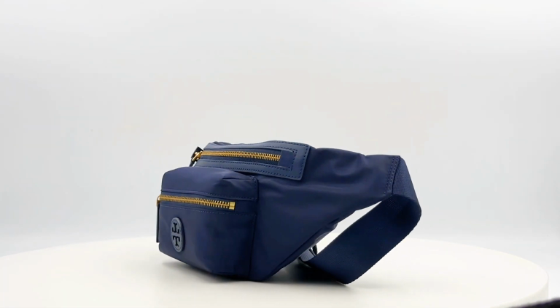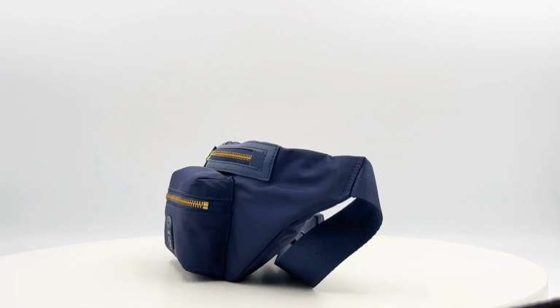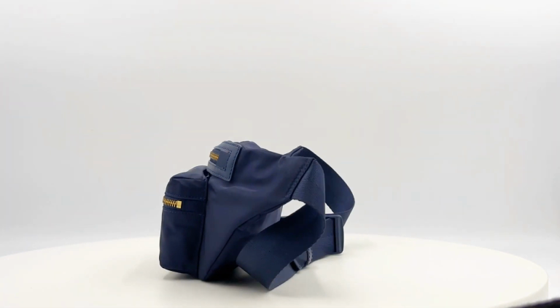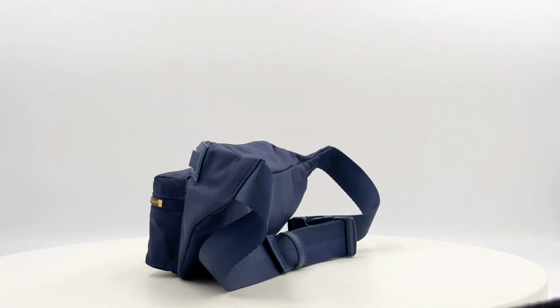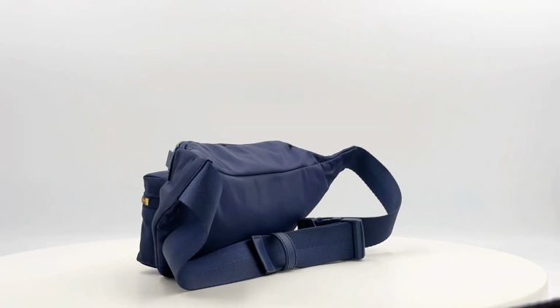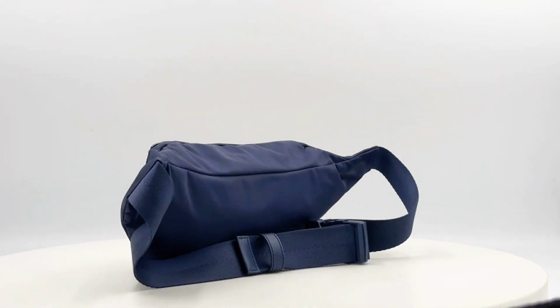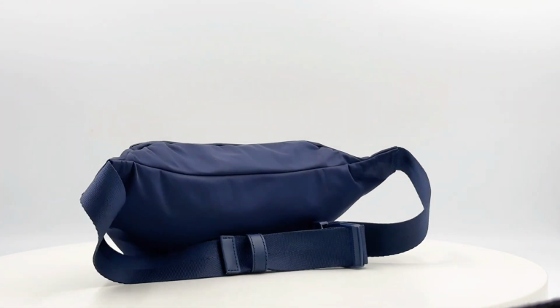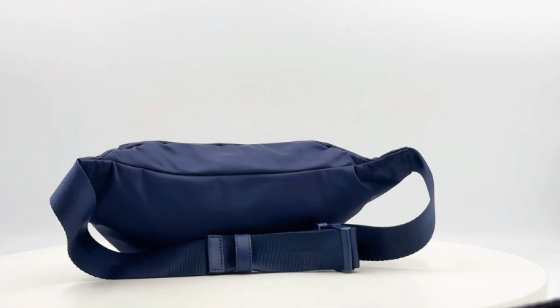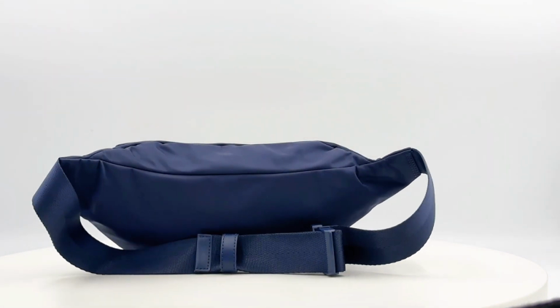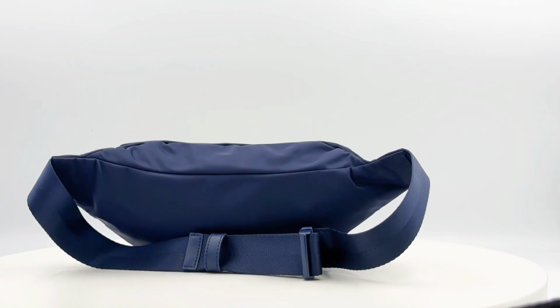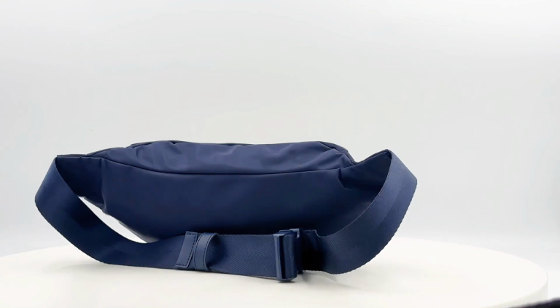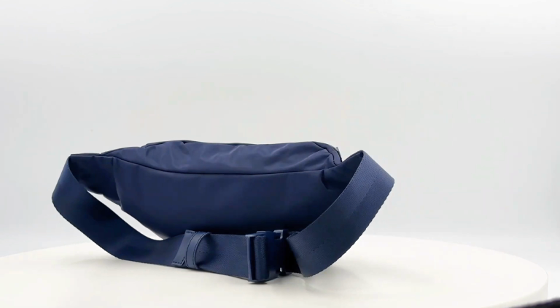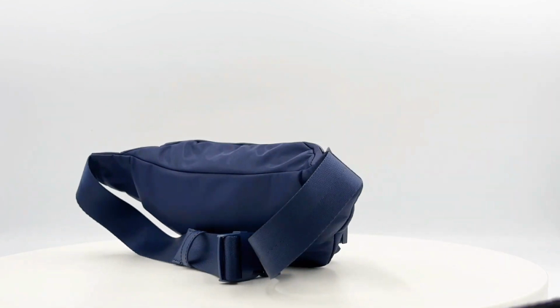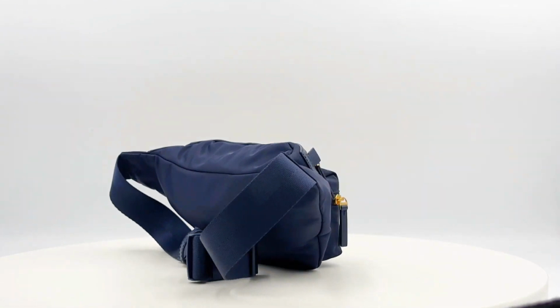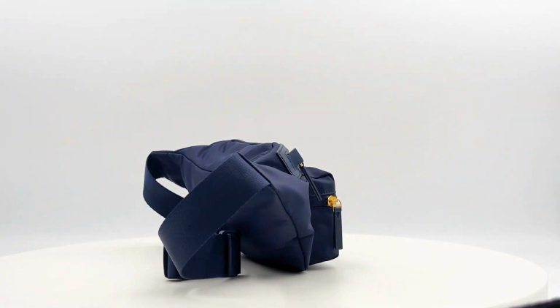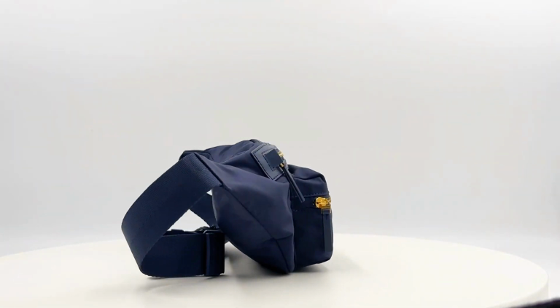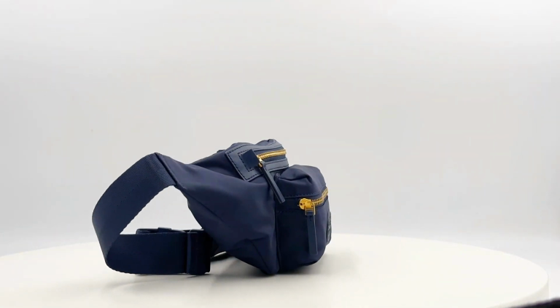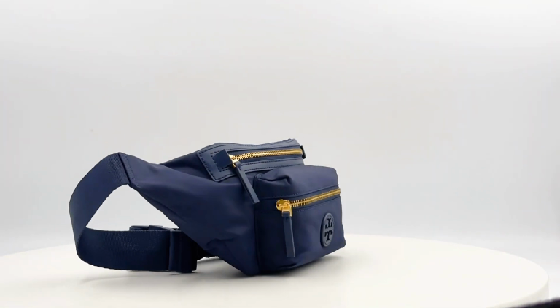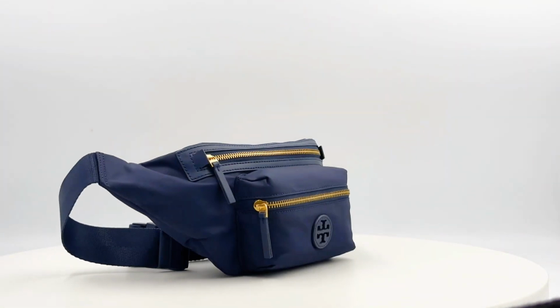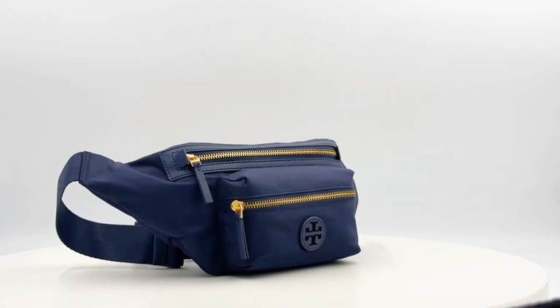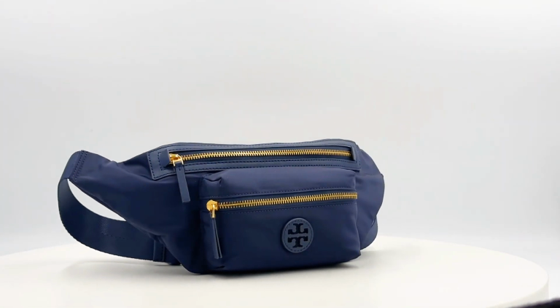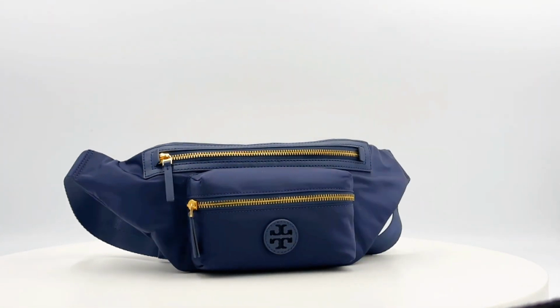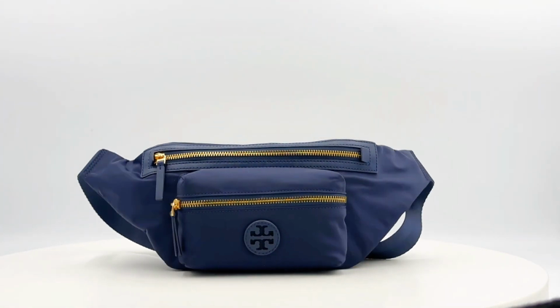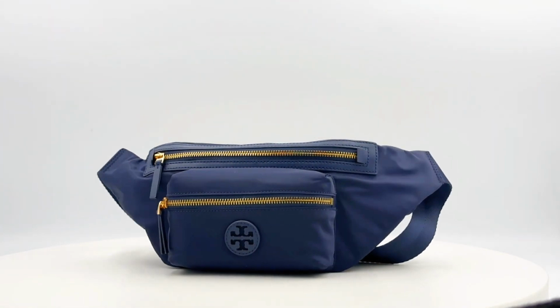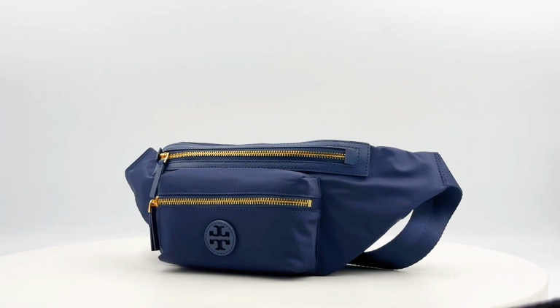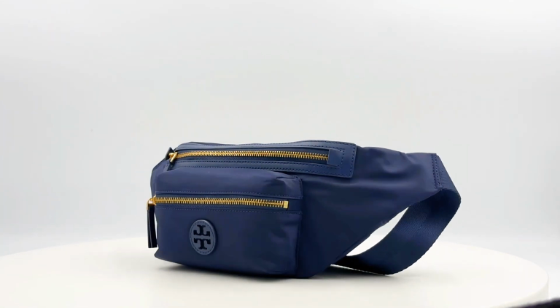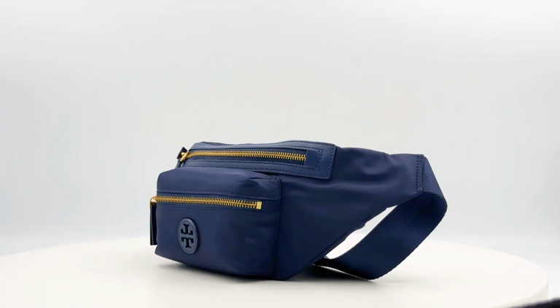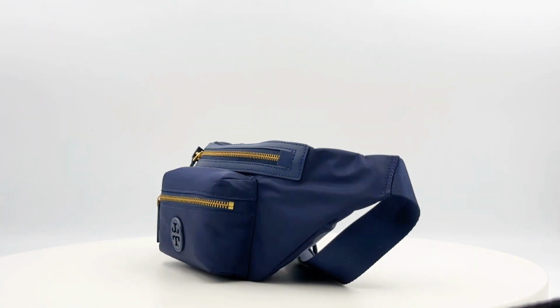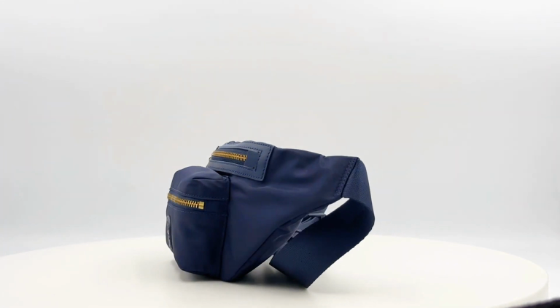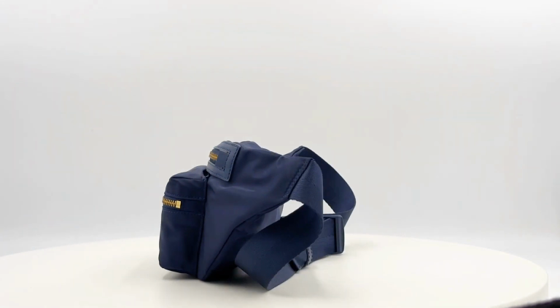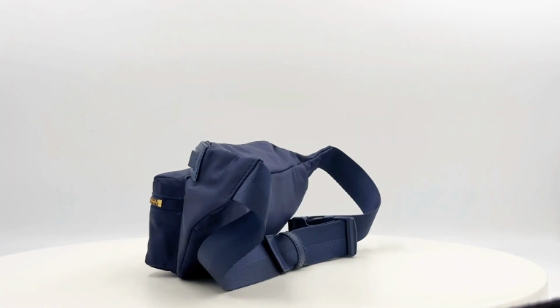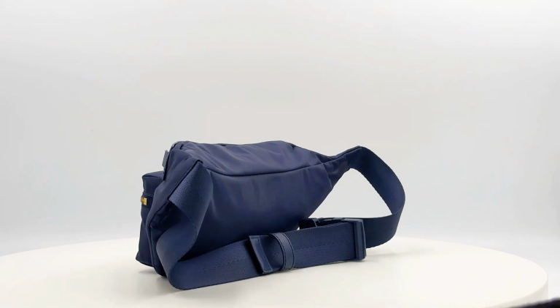The exterior, in a rich navy color, is both lightweight and stain-resistant, making it your ideal companion.